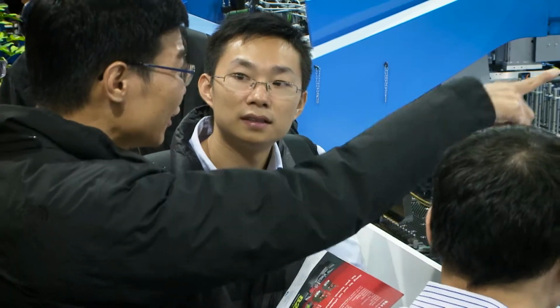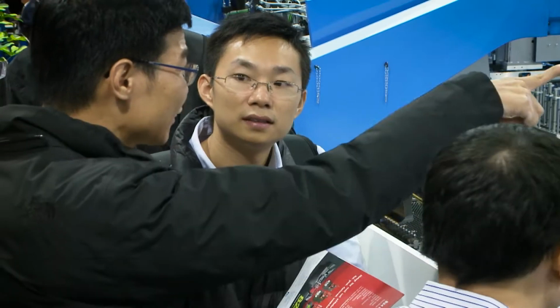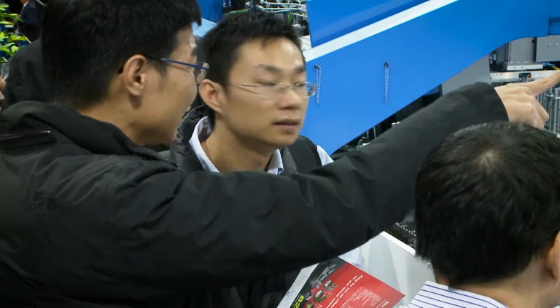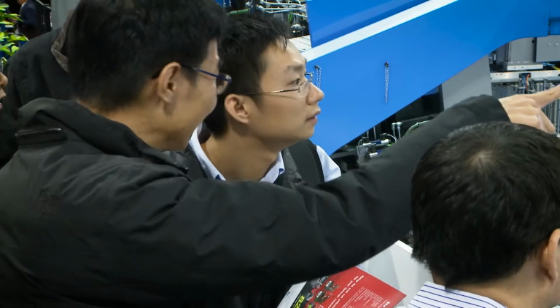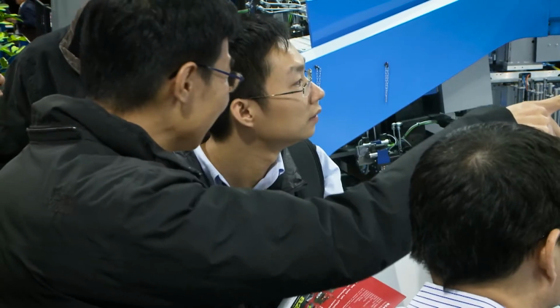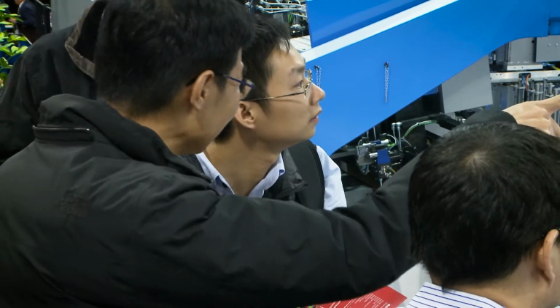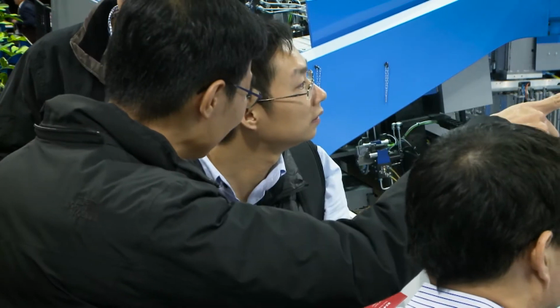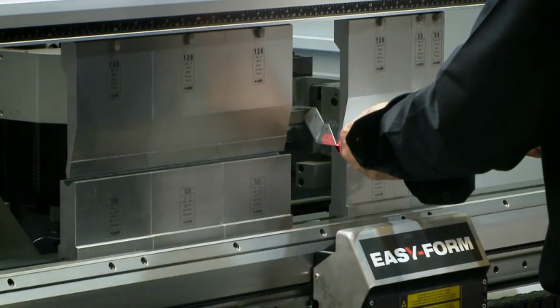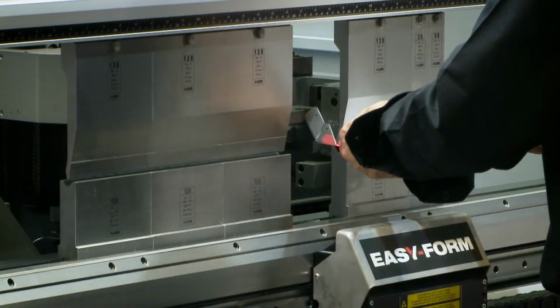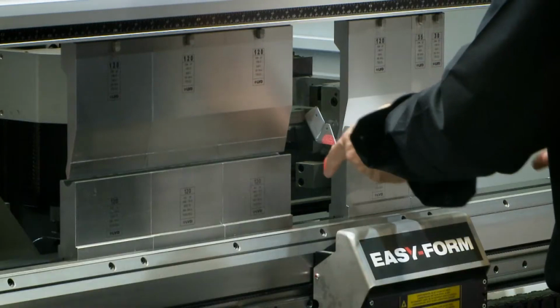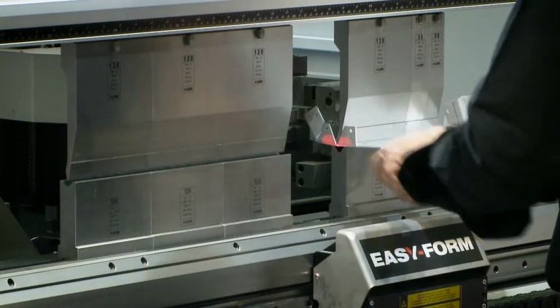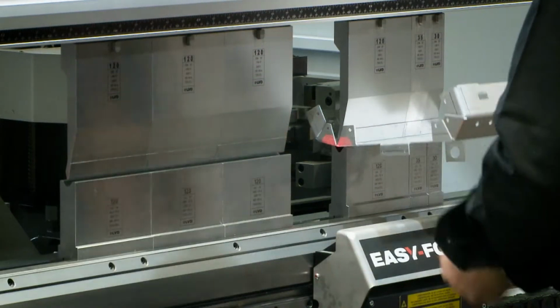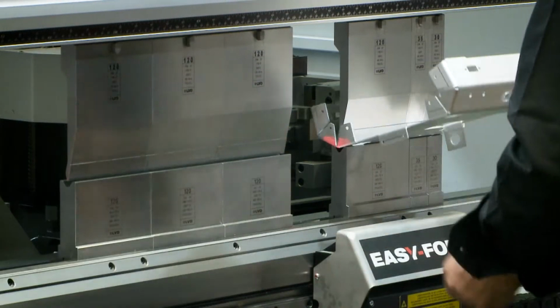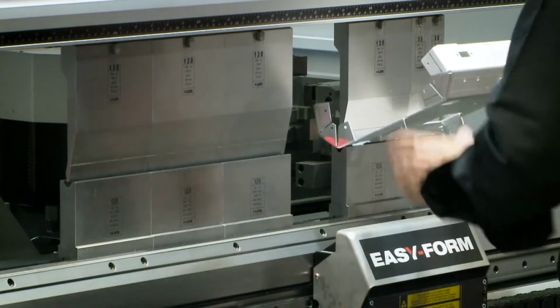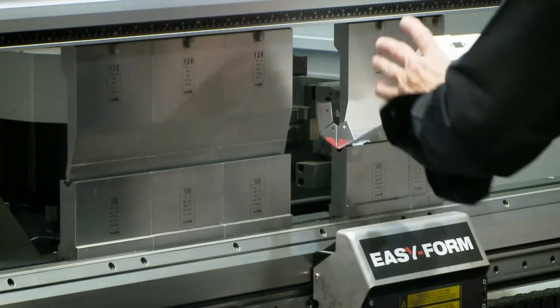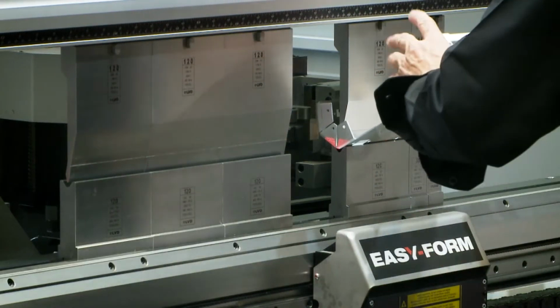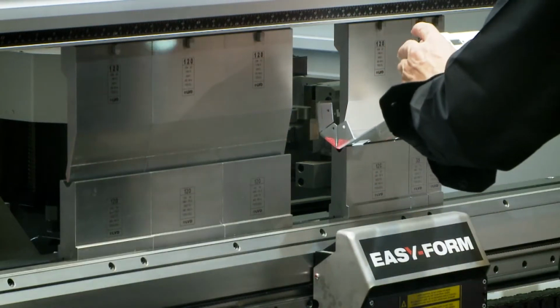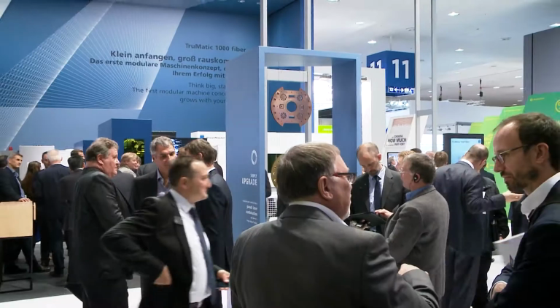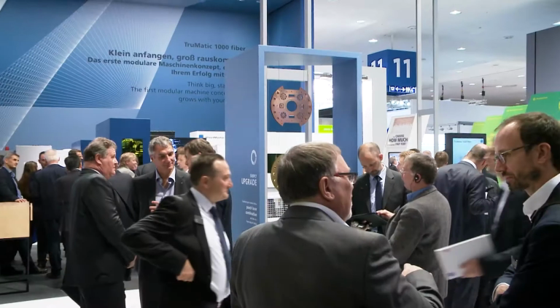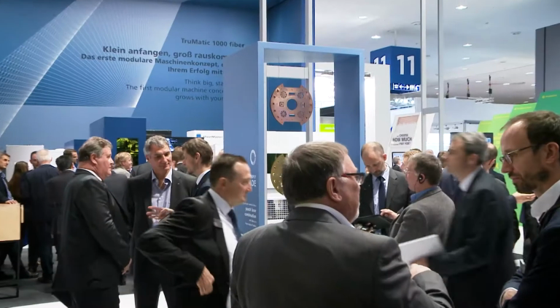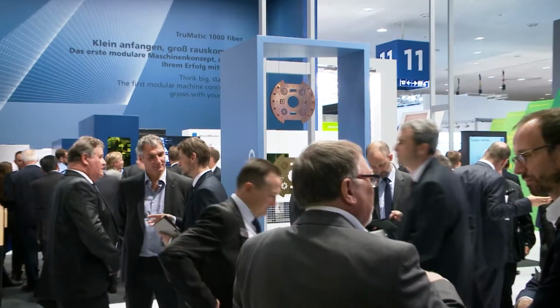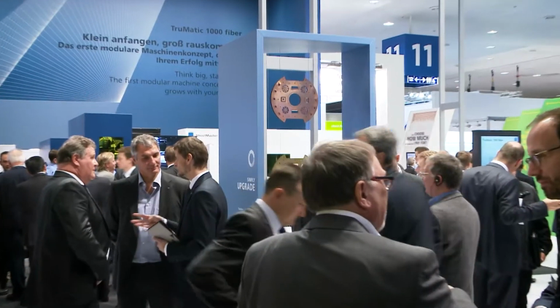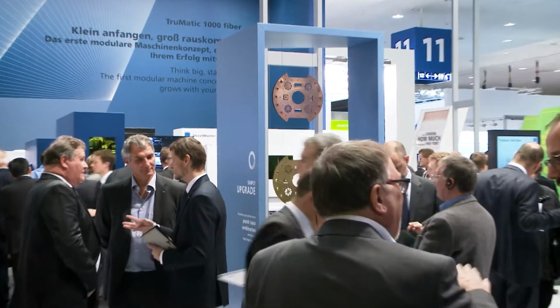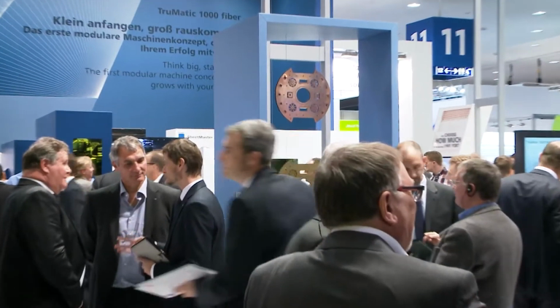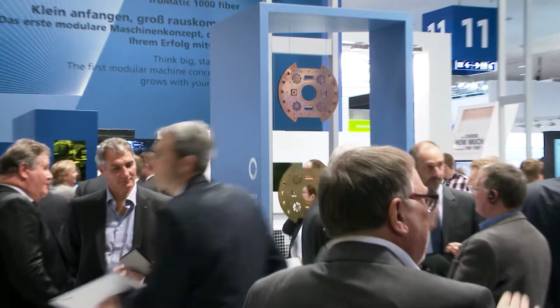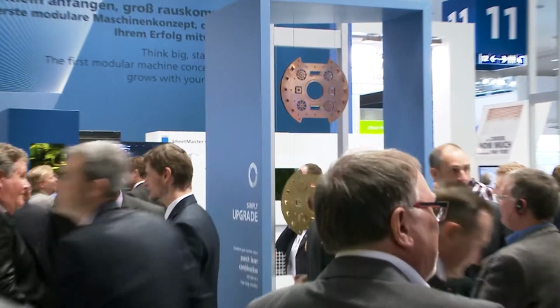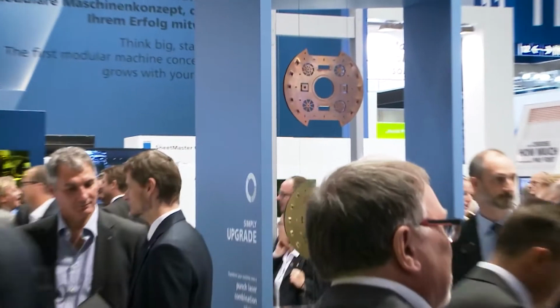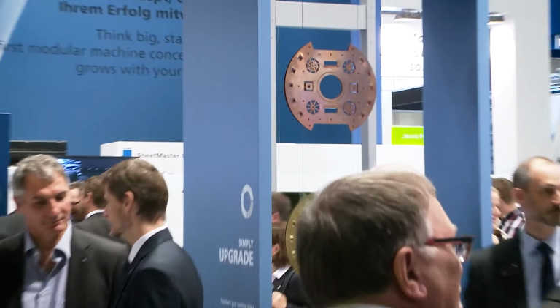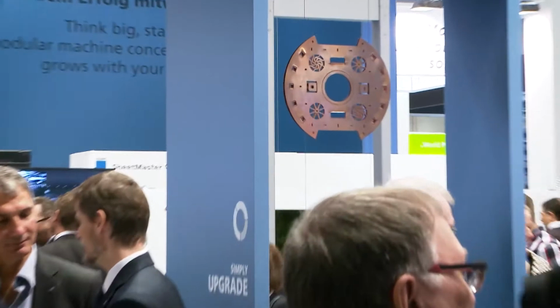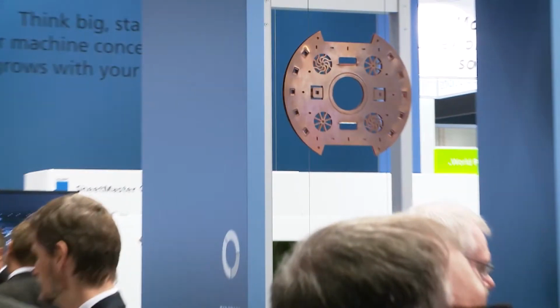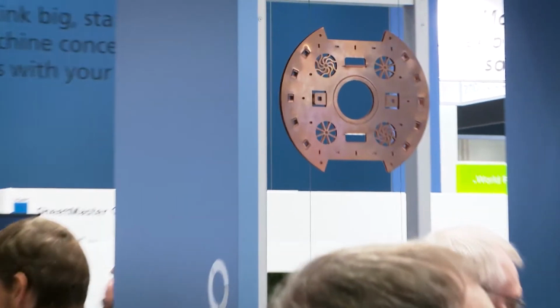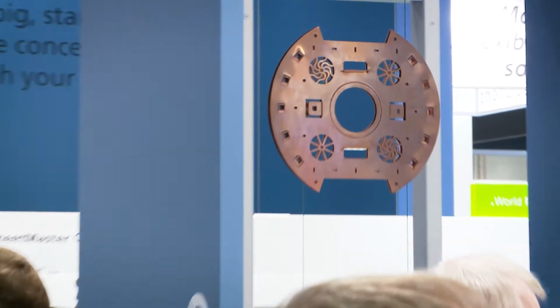Euroblech — the largest and most important global trade fair in the sheet metalworking industry.